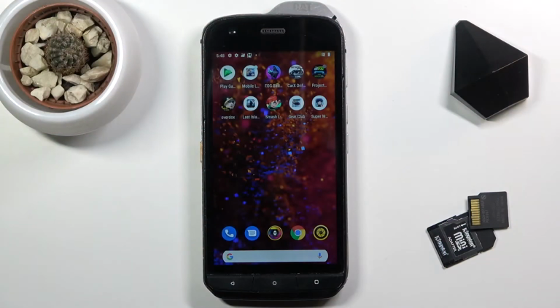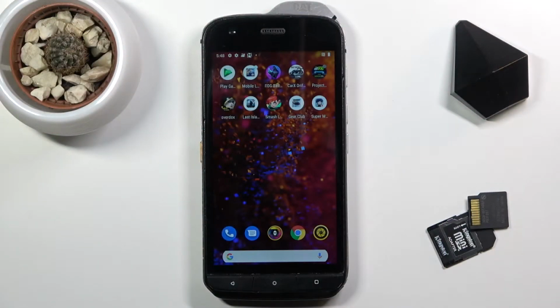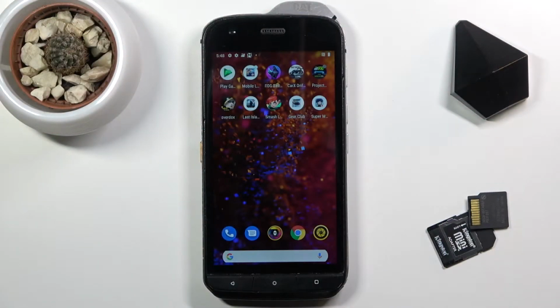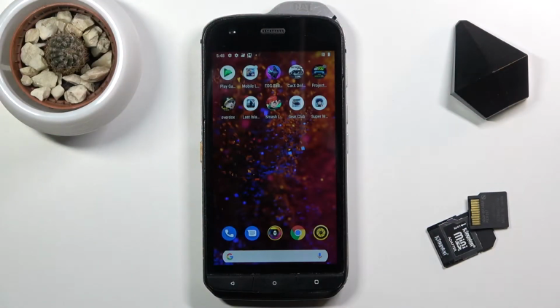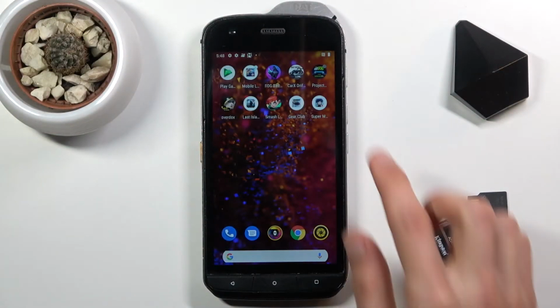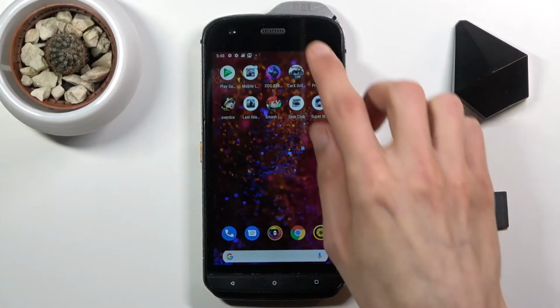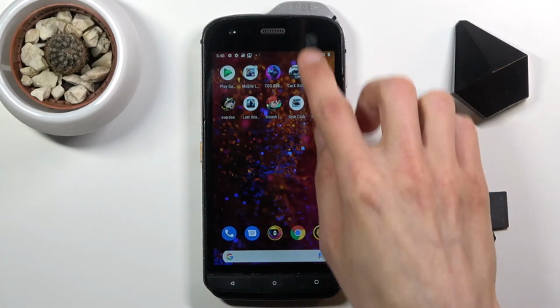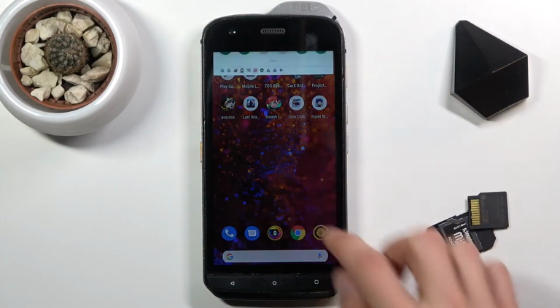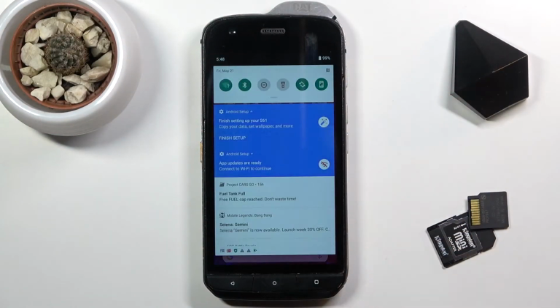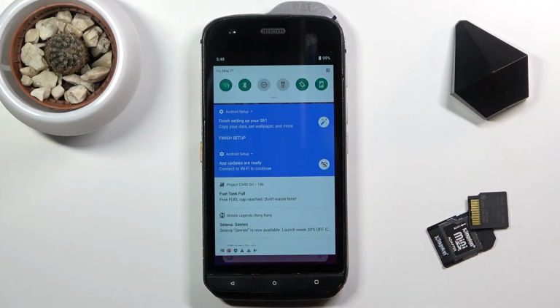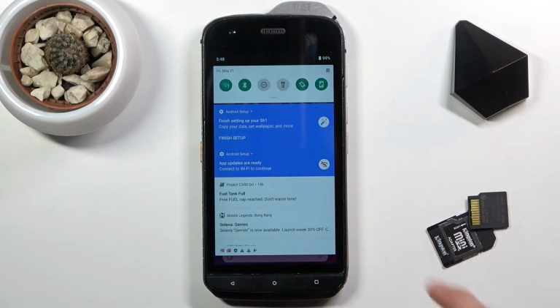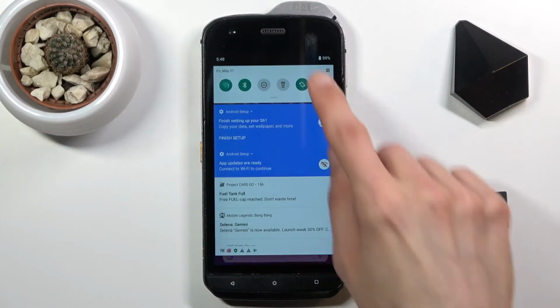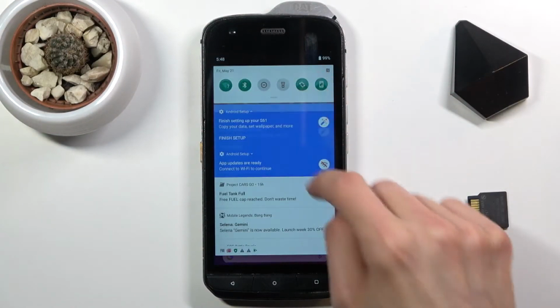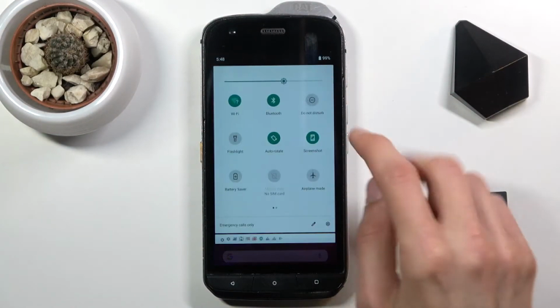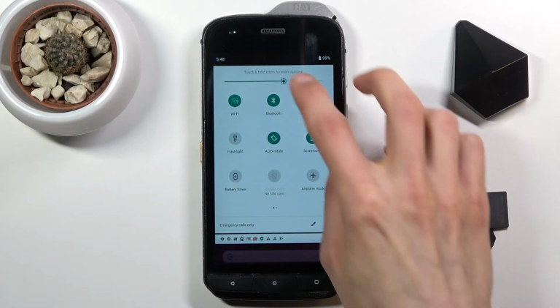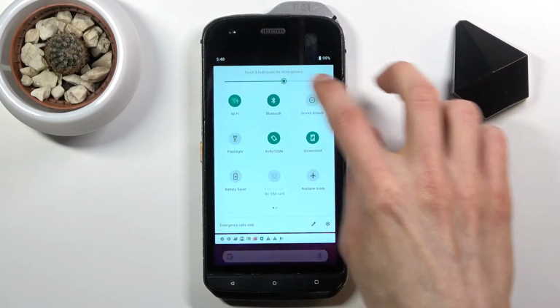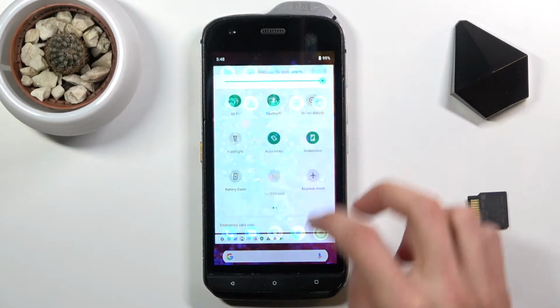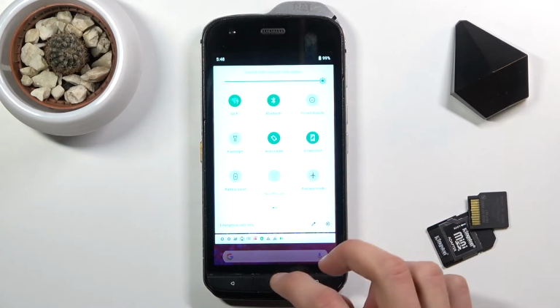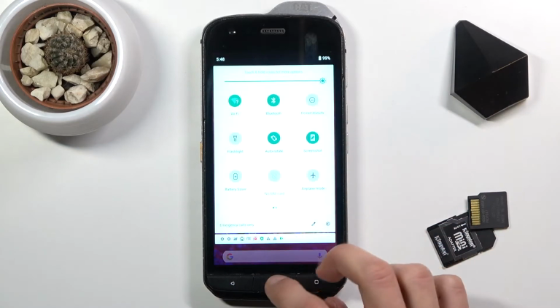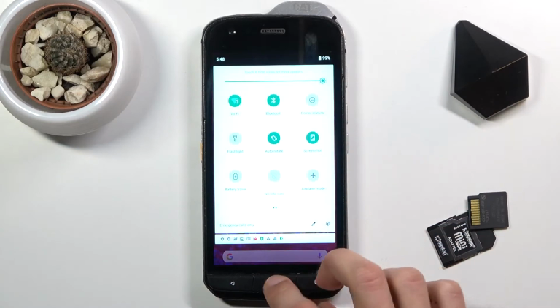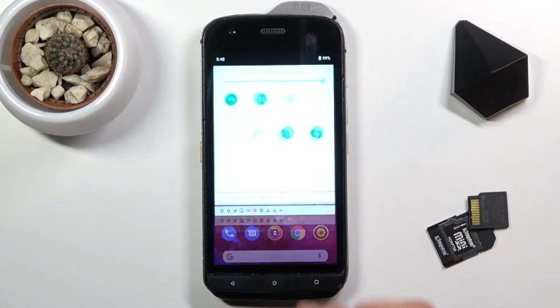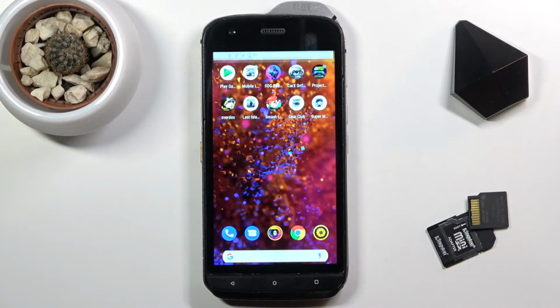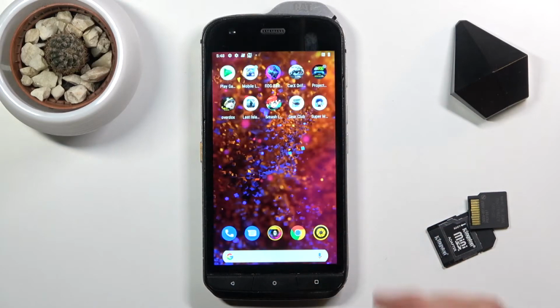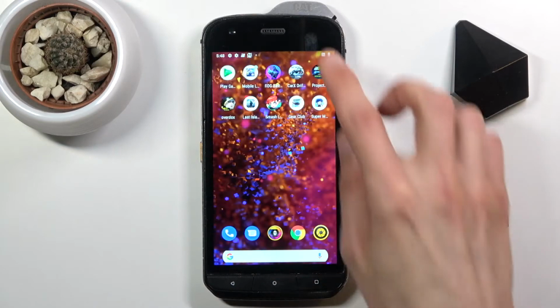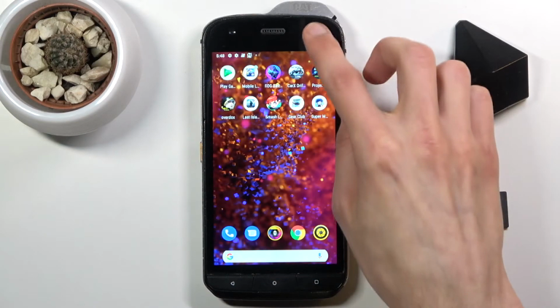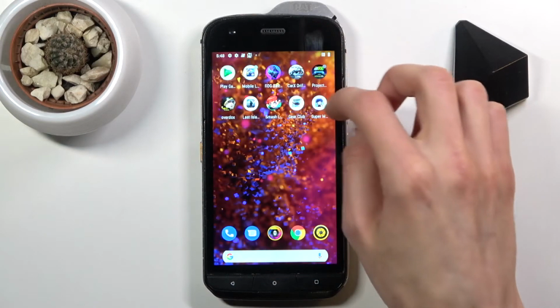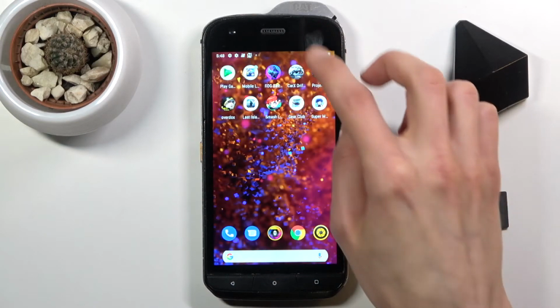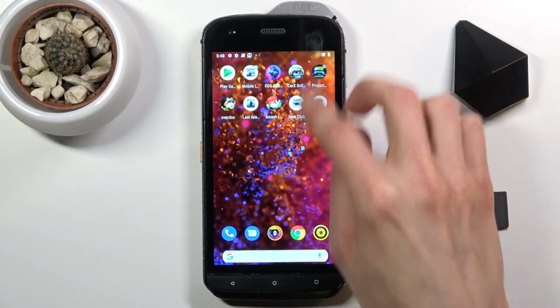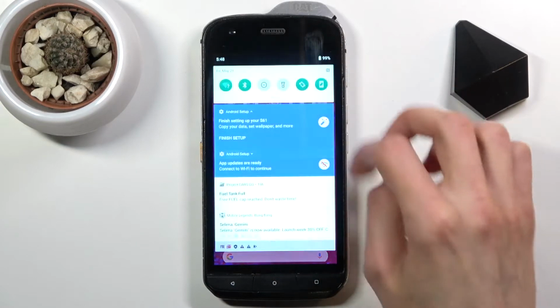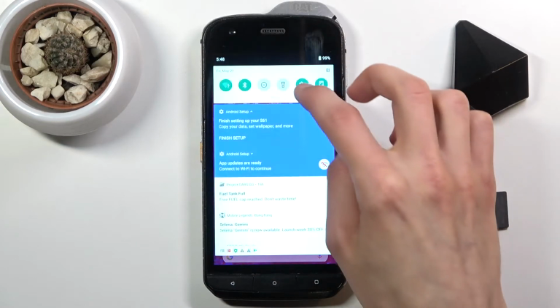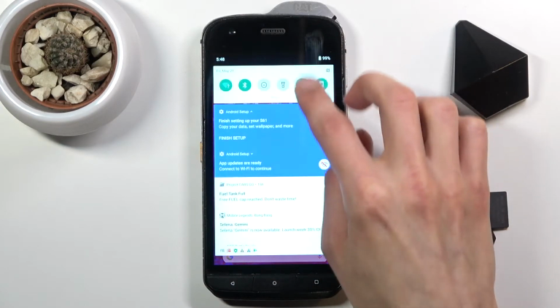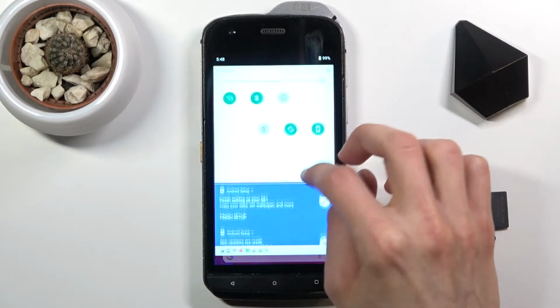Welcome. This is a CAT S61 and today I'll show you how to hard reset the device through the recovery mode.